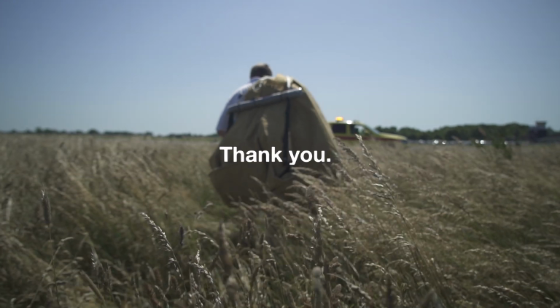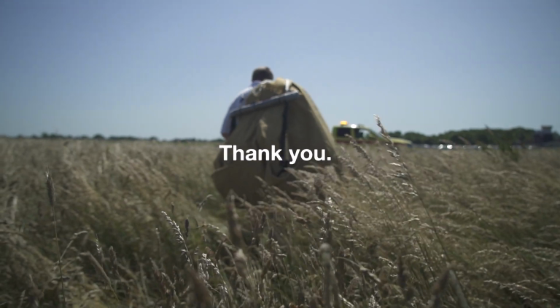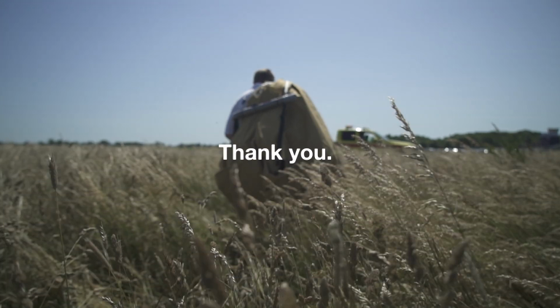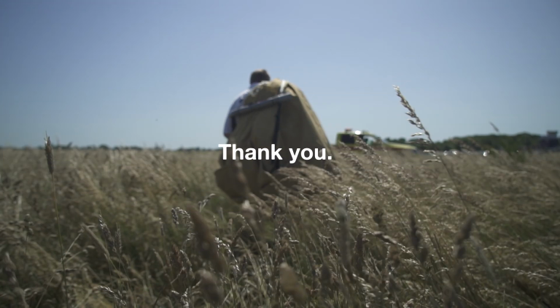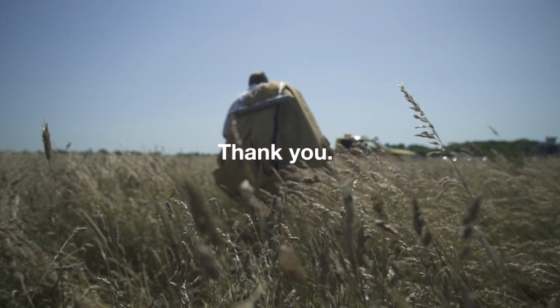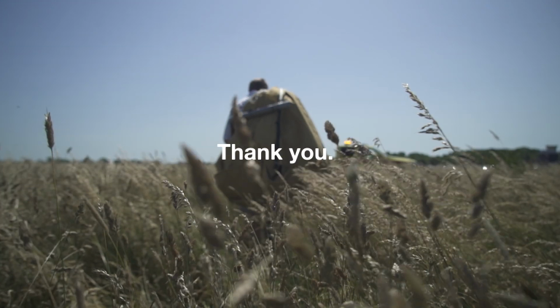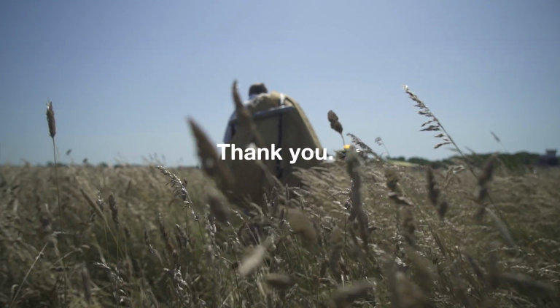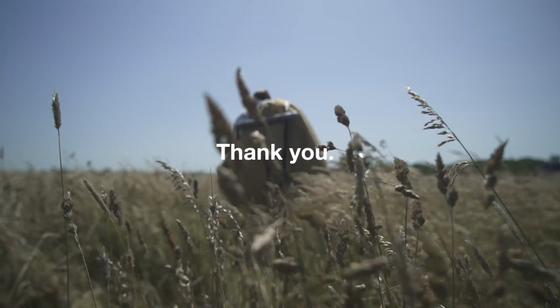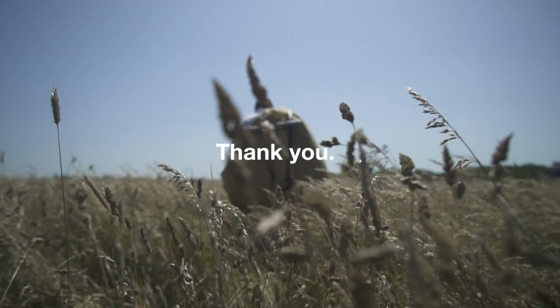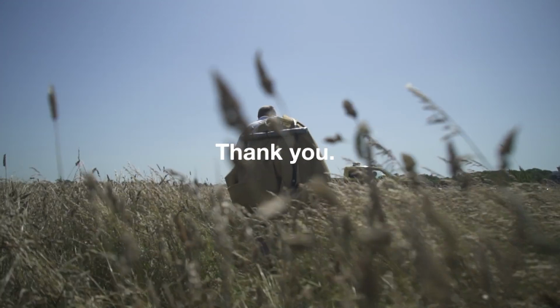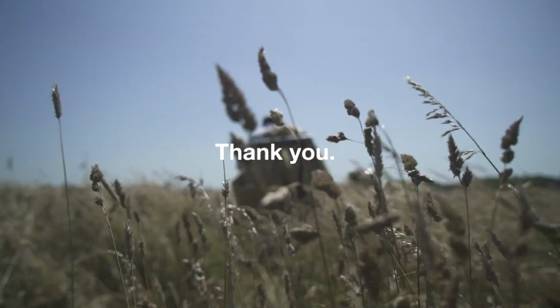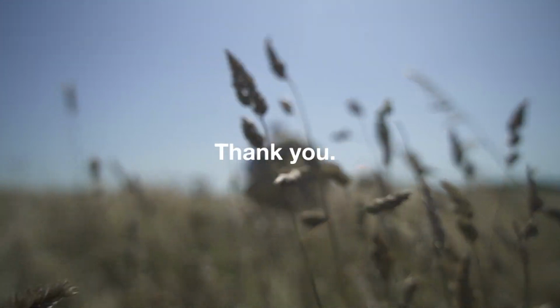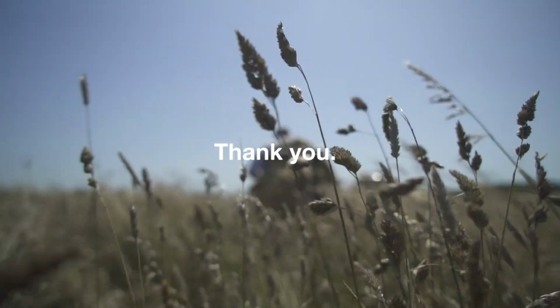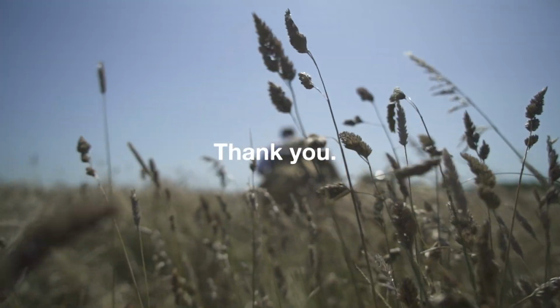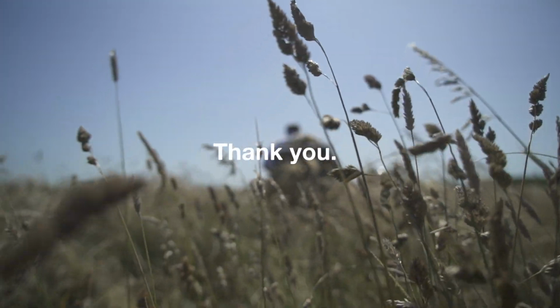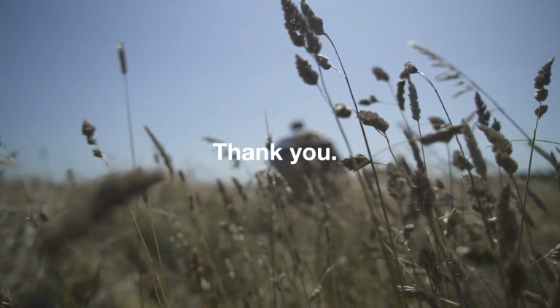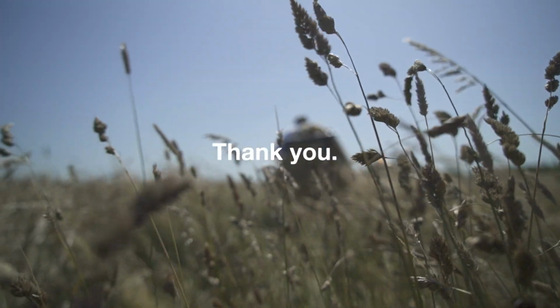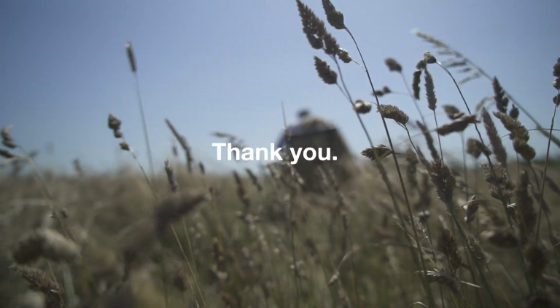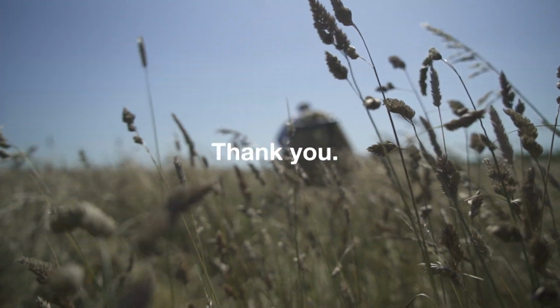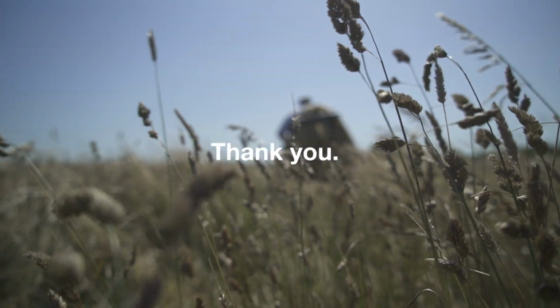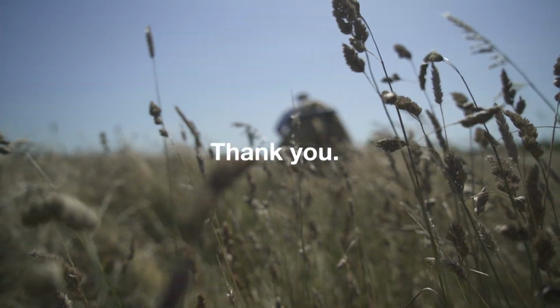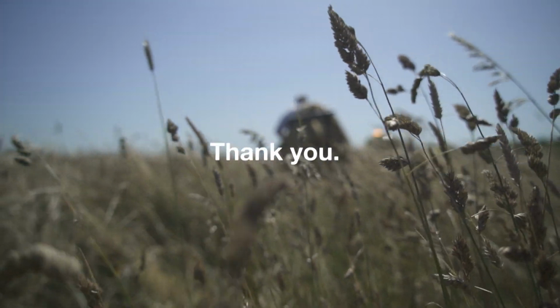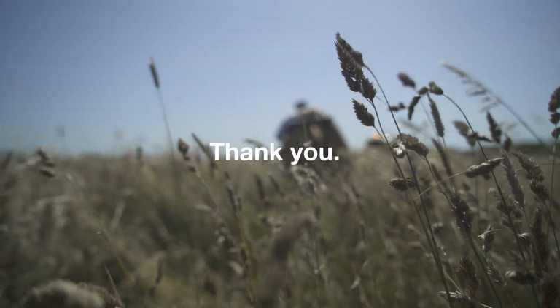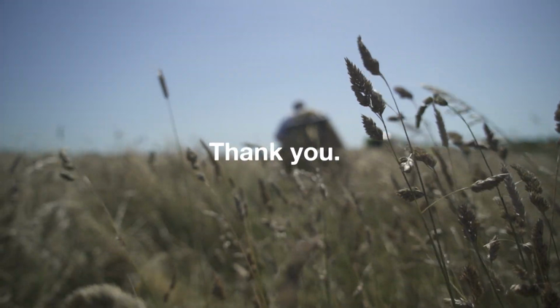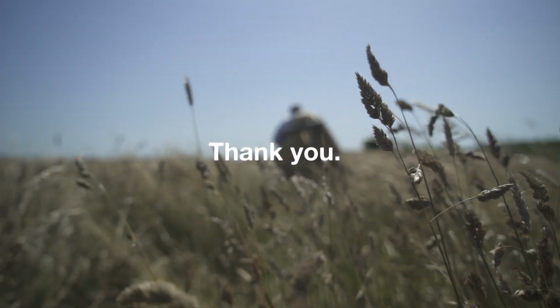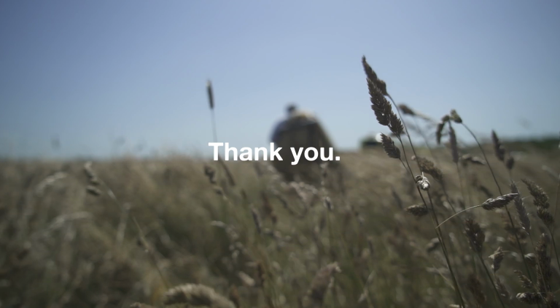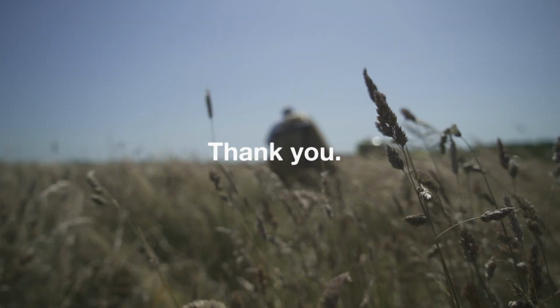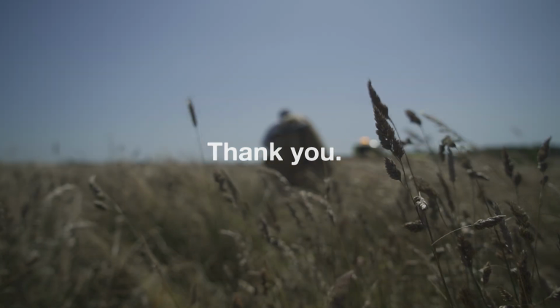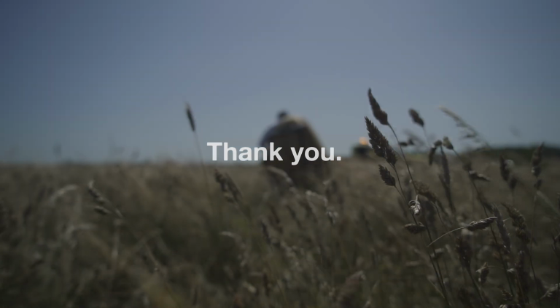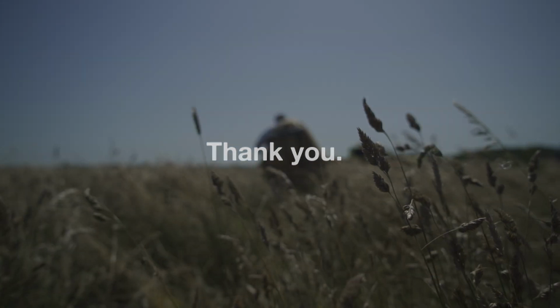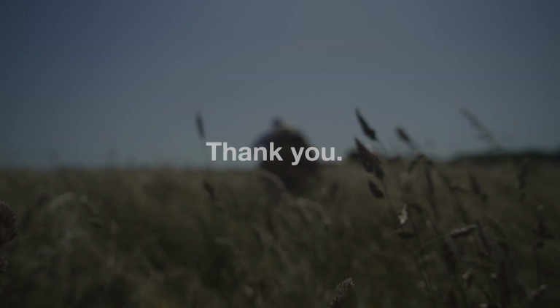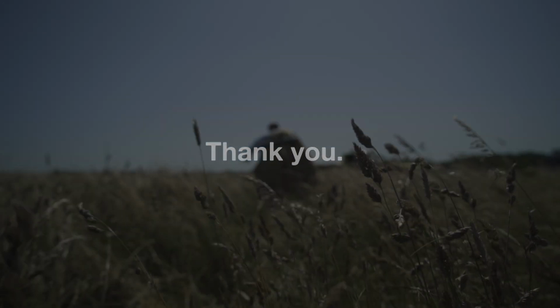So on behalf of everybody at Copenhagen Suborbitals, thank you for your support and we'll see you next time.